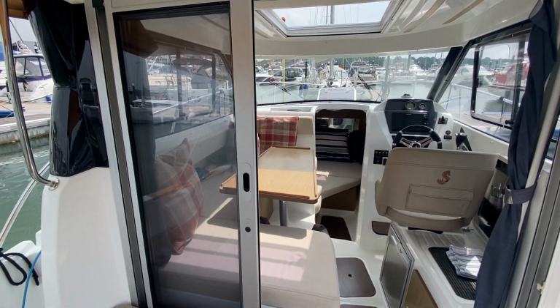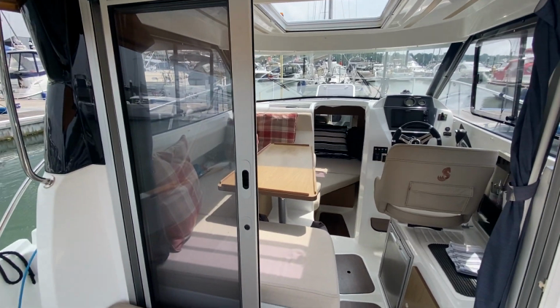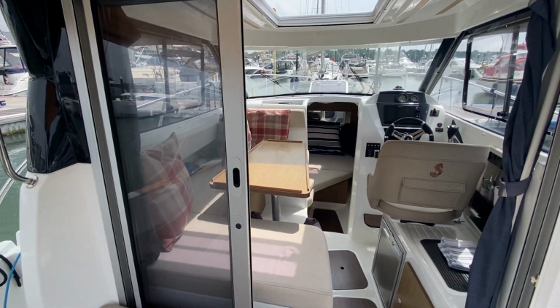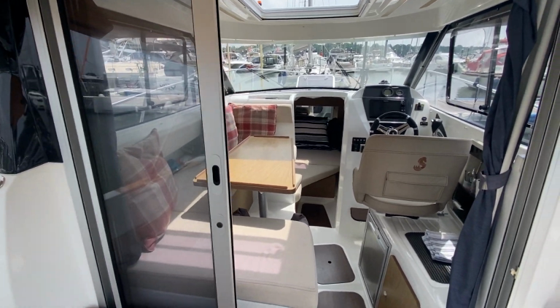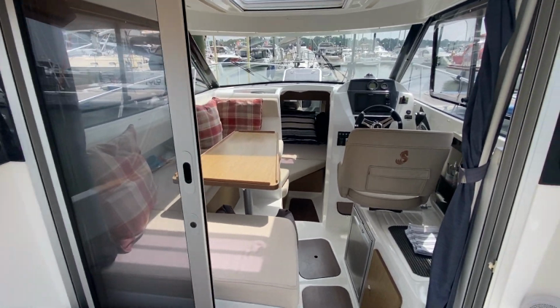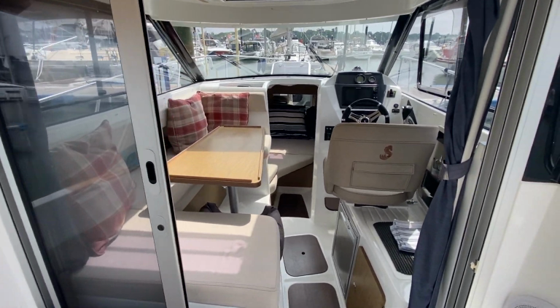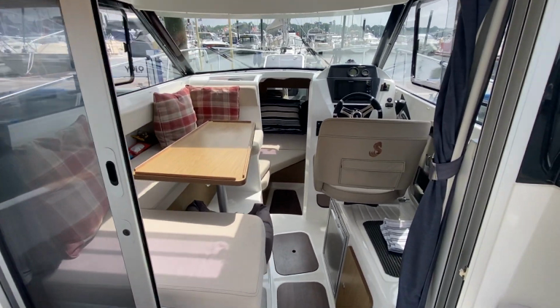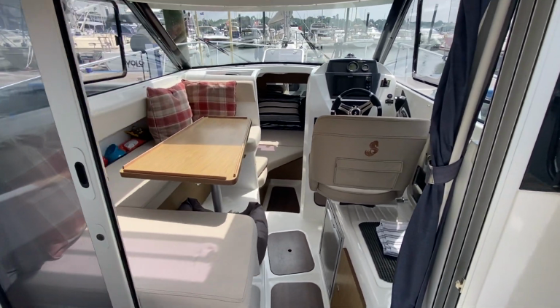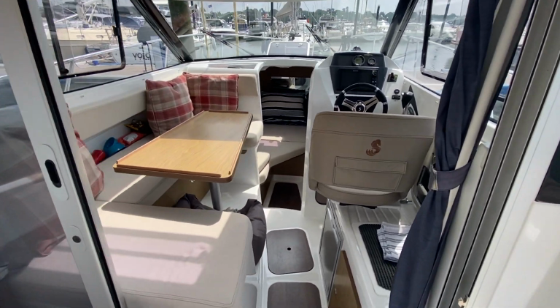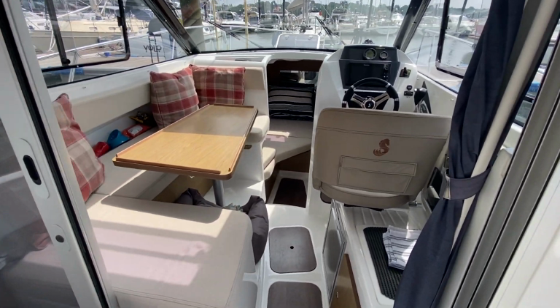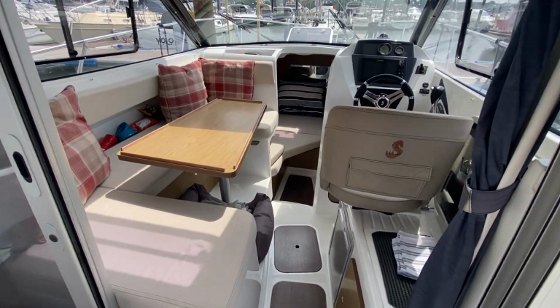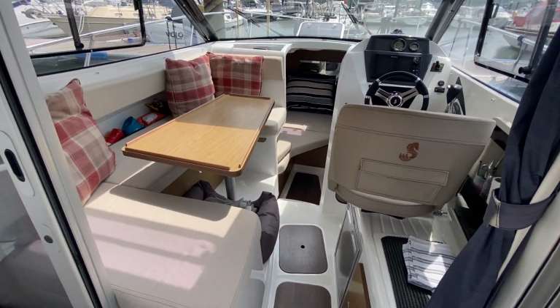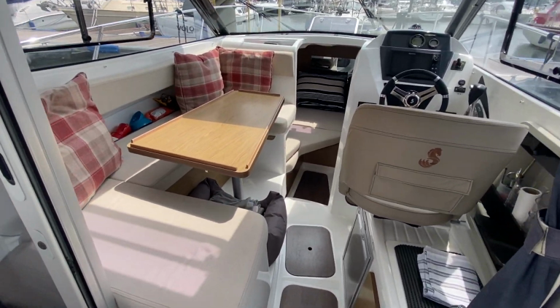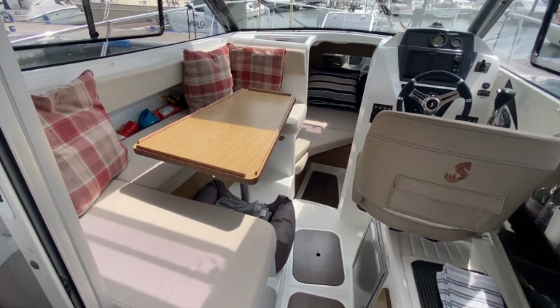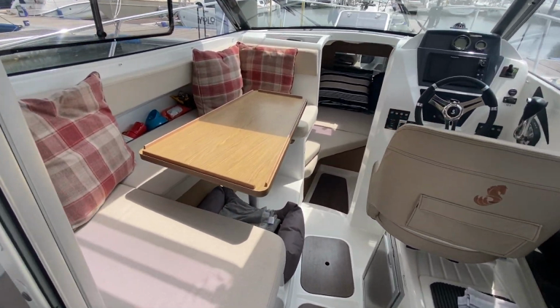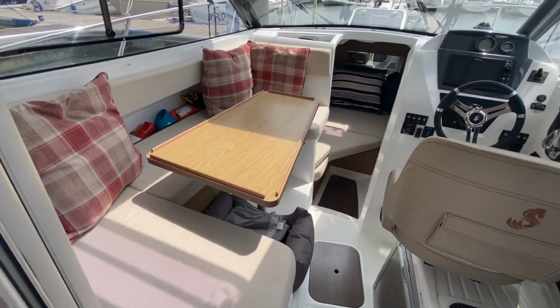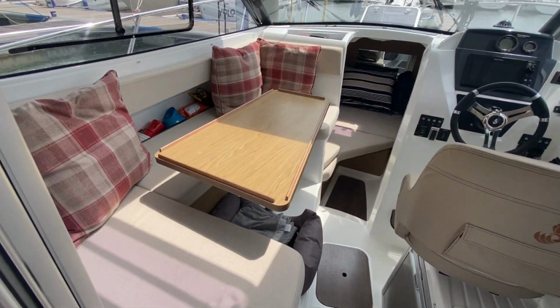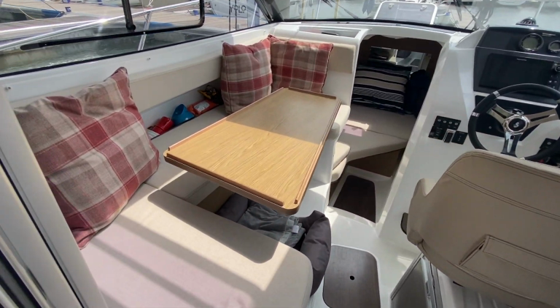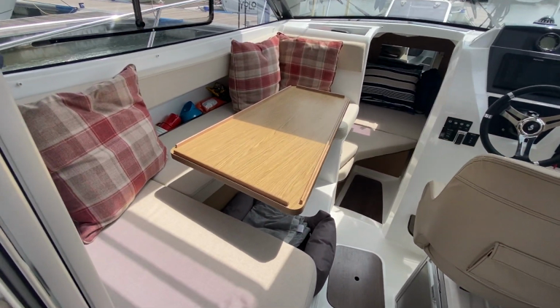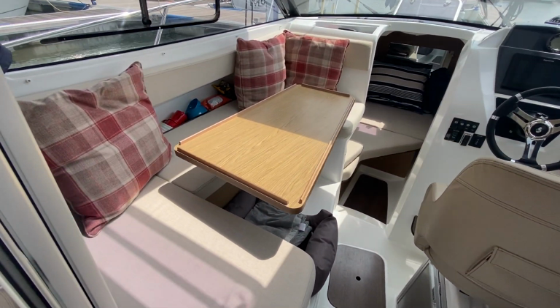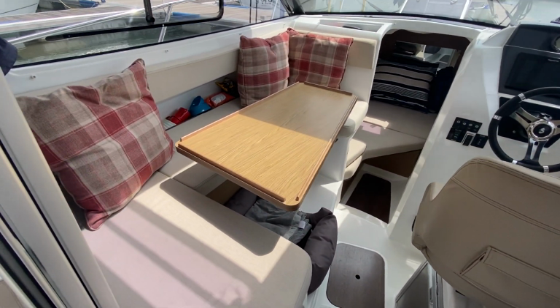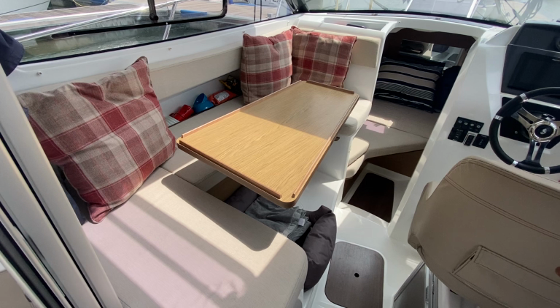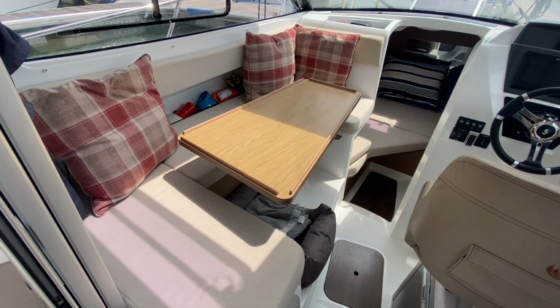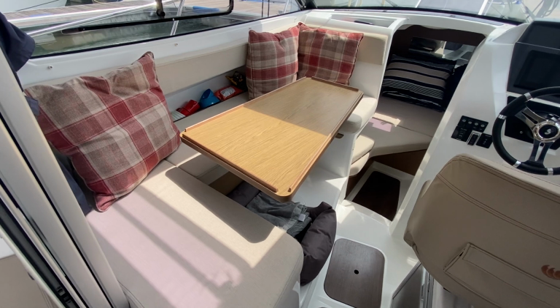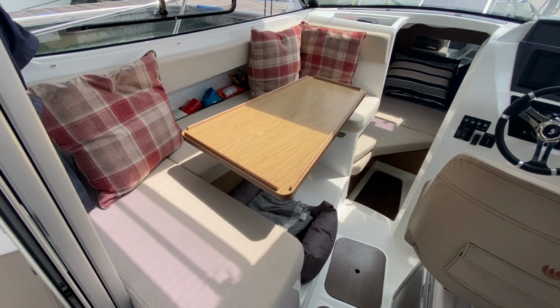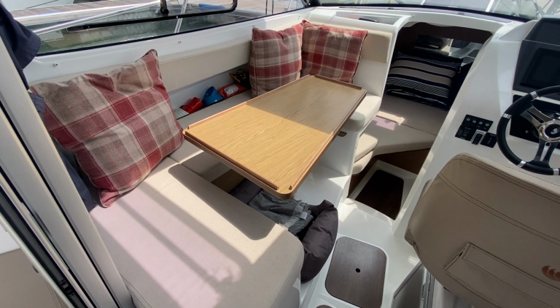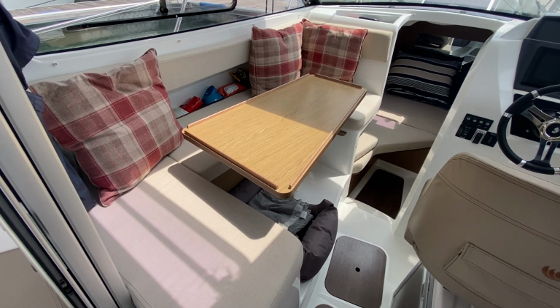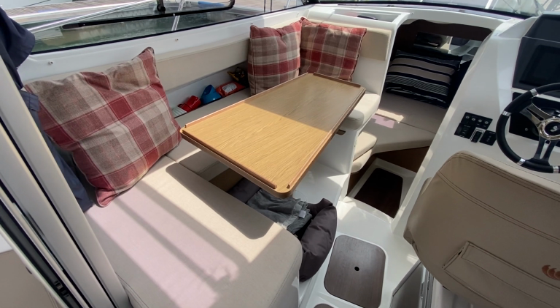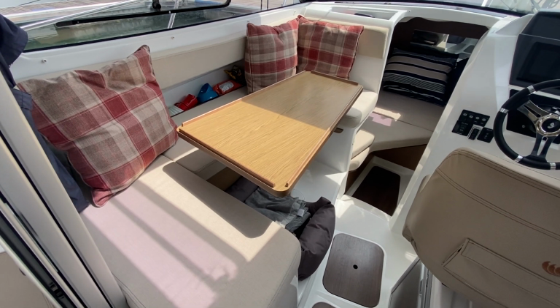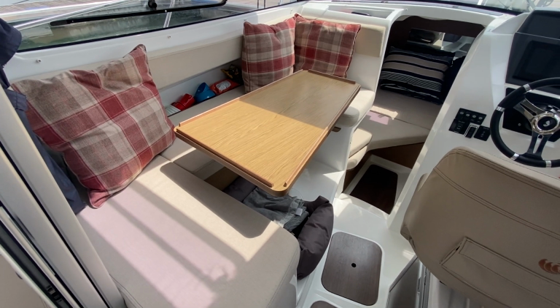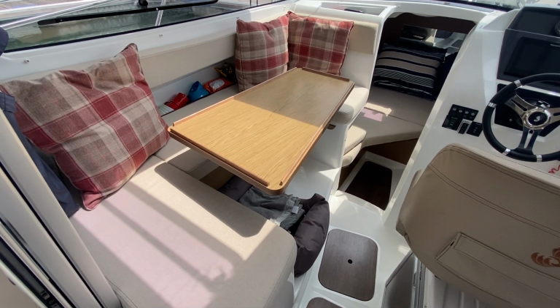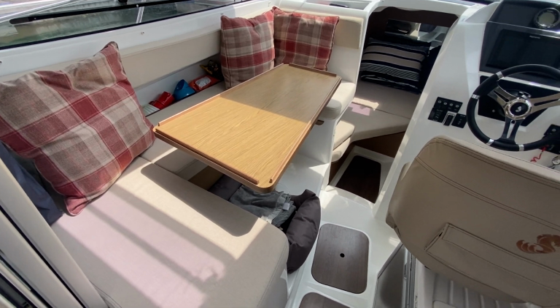The companionway doors slide back and you're into the main saloon. Again, wrap-around seating and a saloon table.